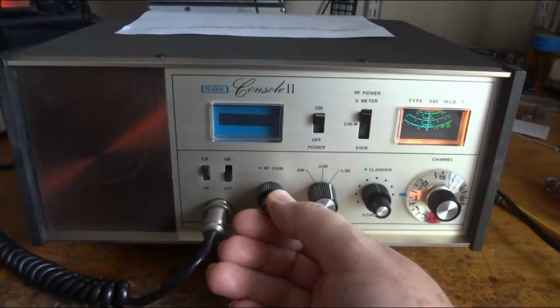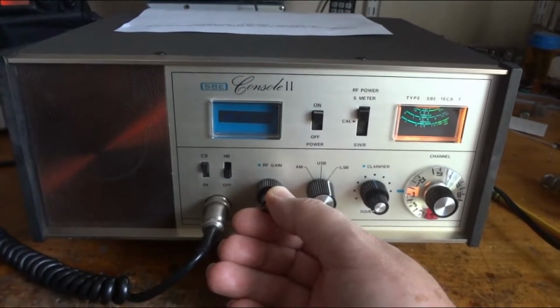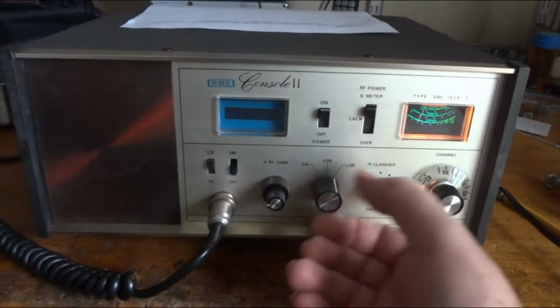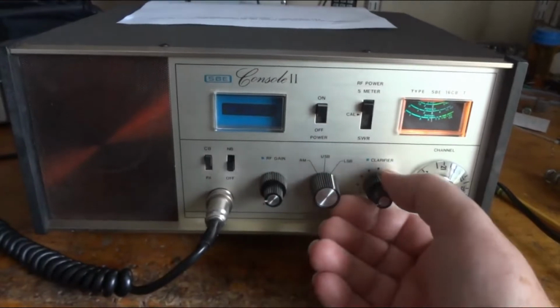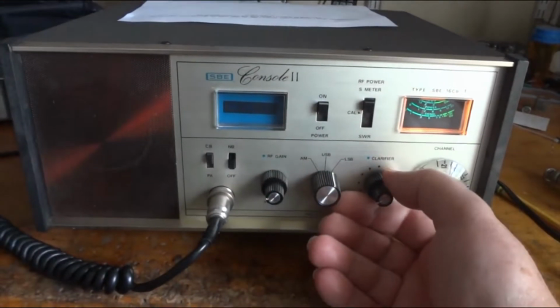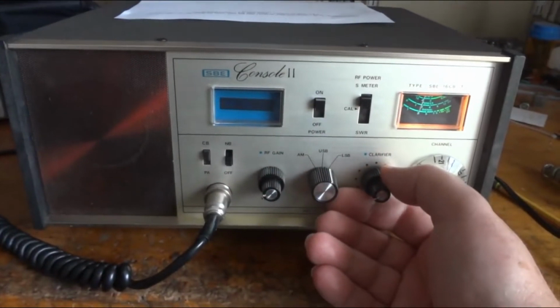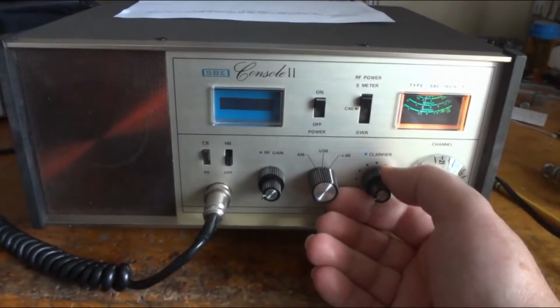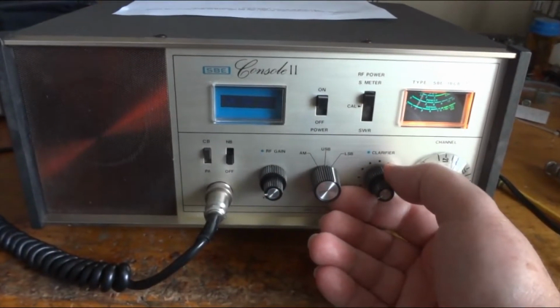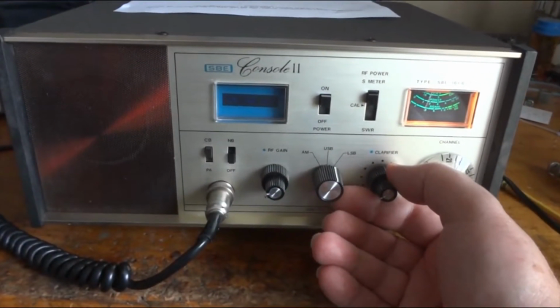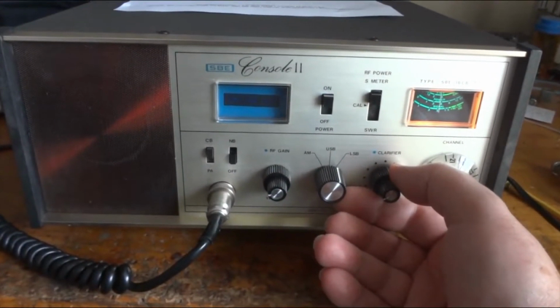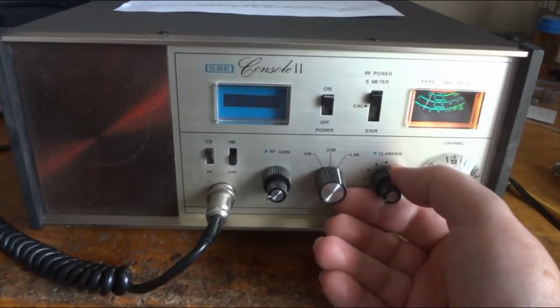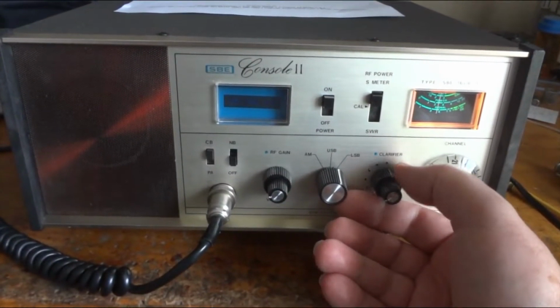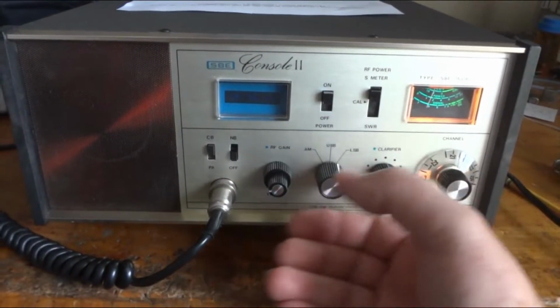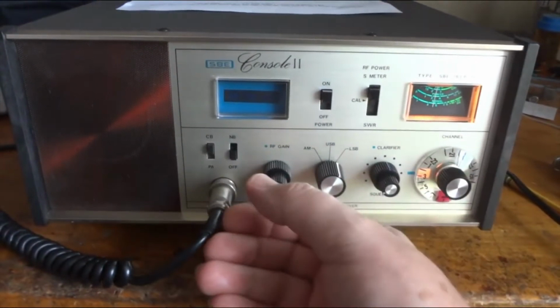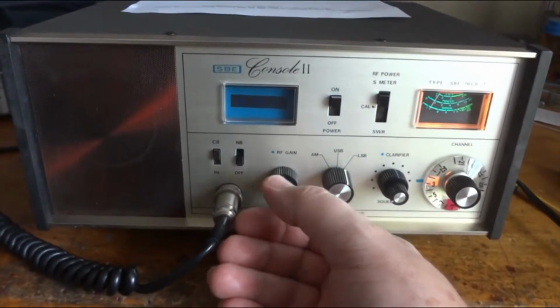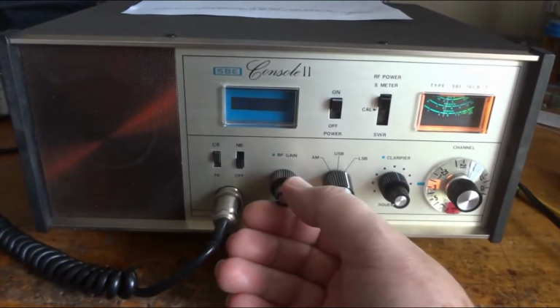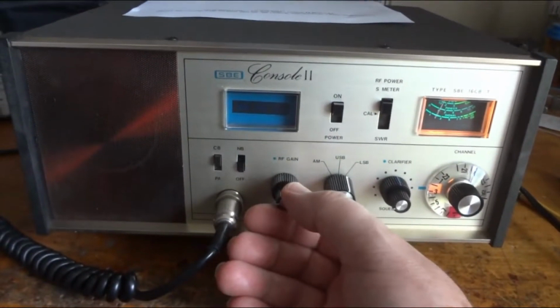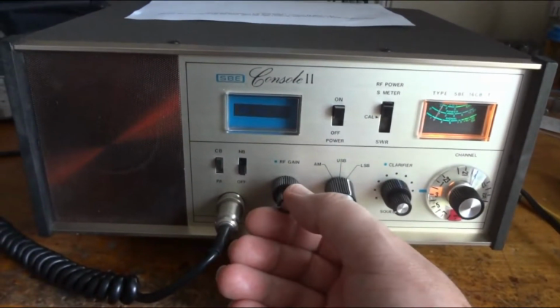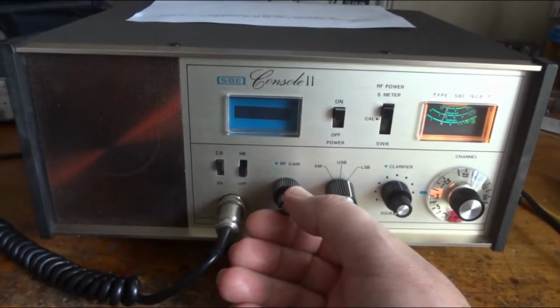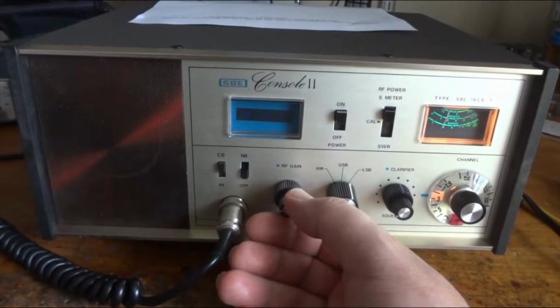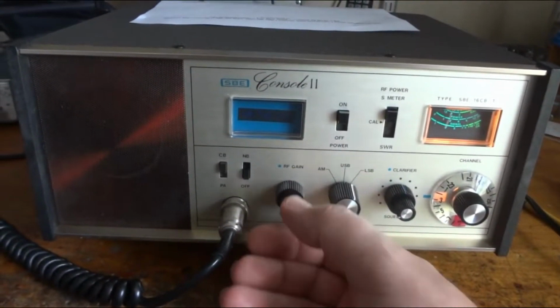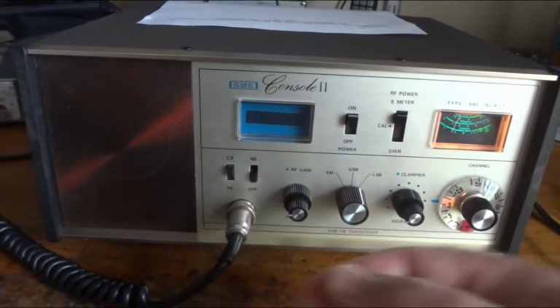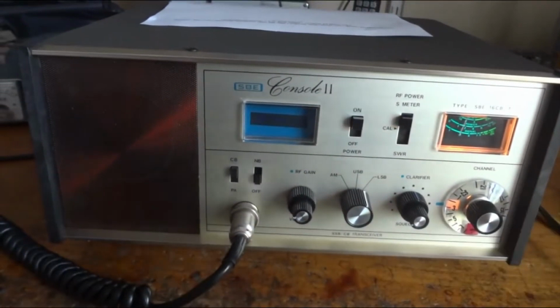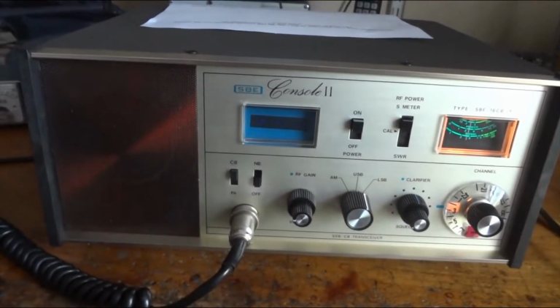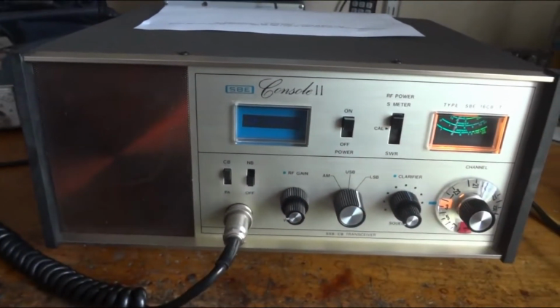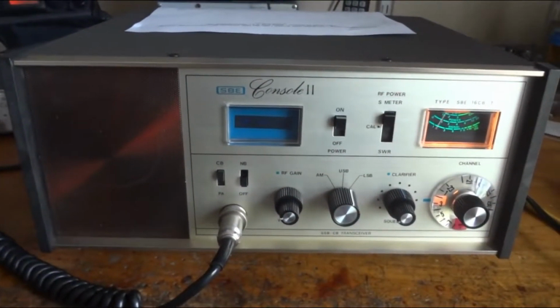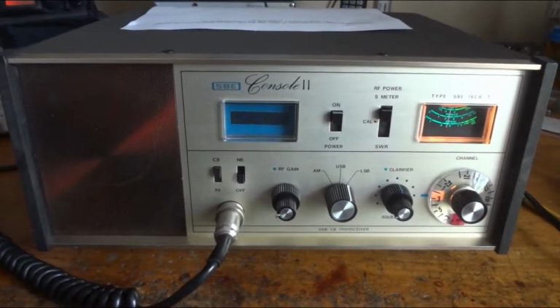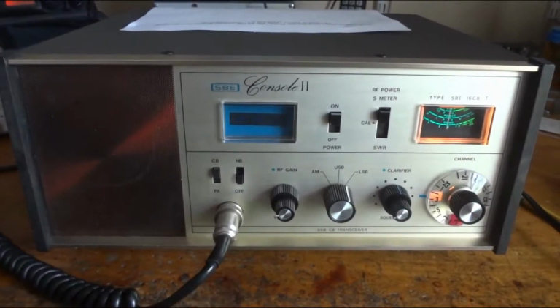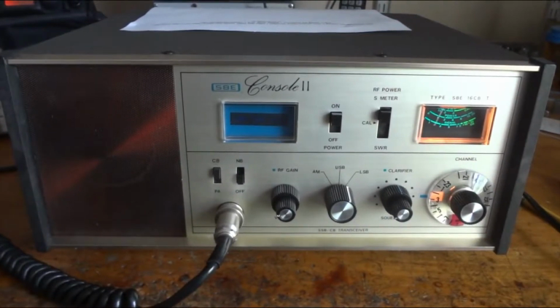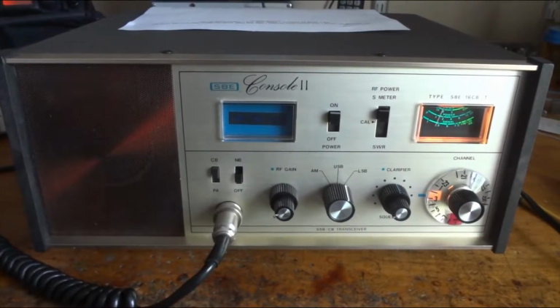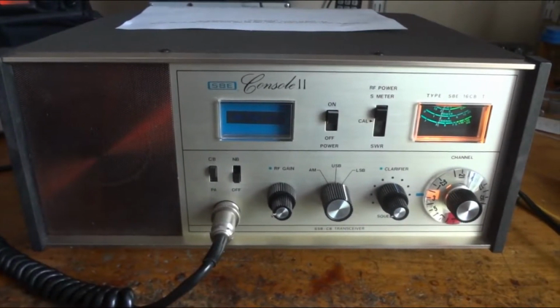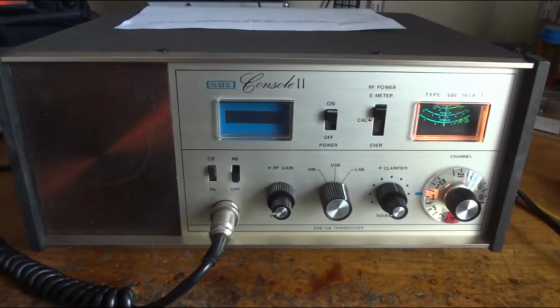We're on the Colossus 10k ground plane, up 65 feet on top of a tower on top of a hill.